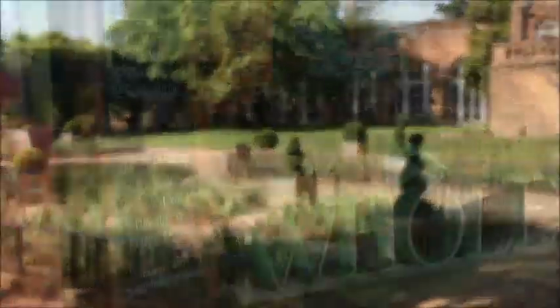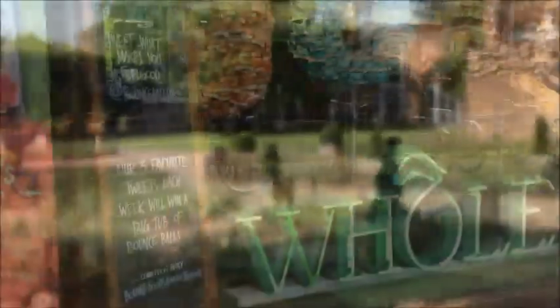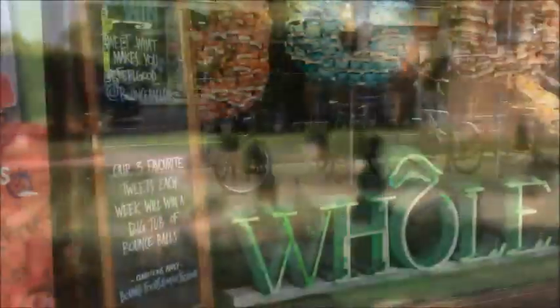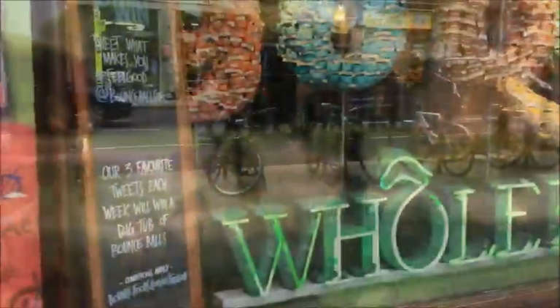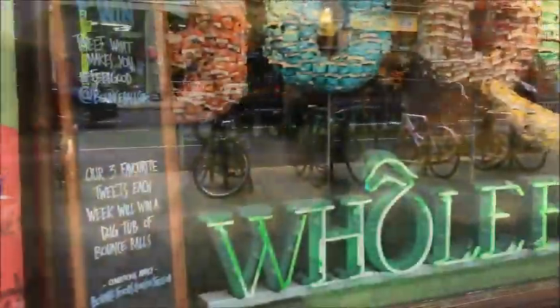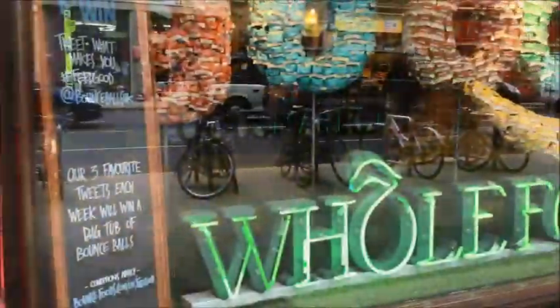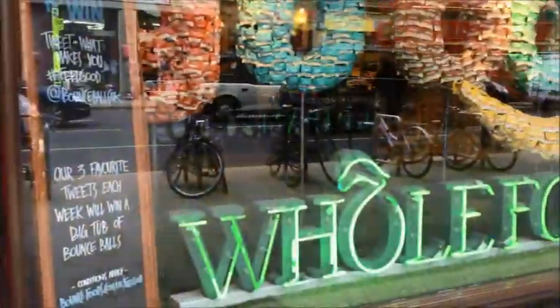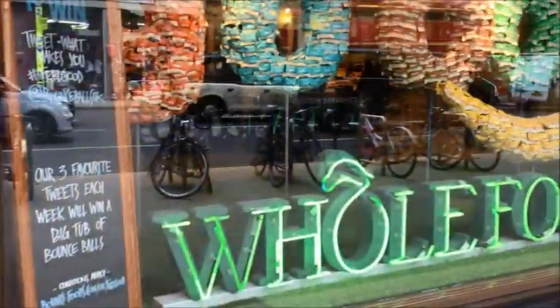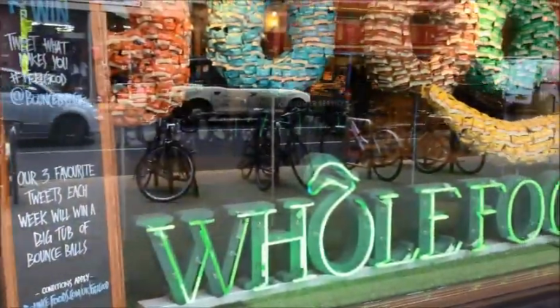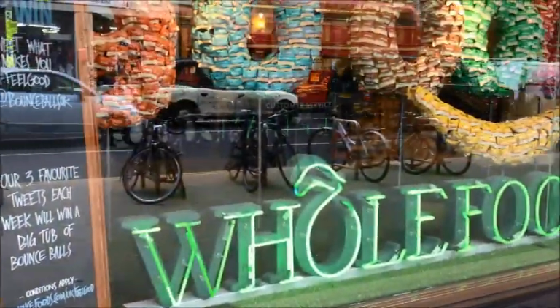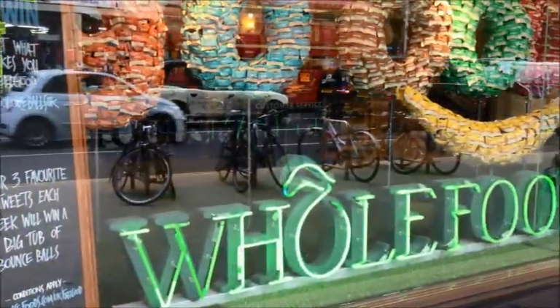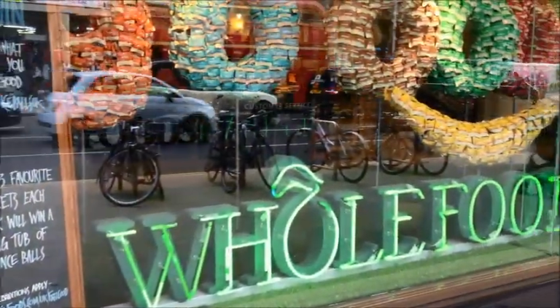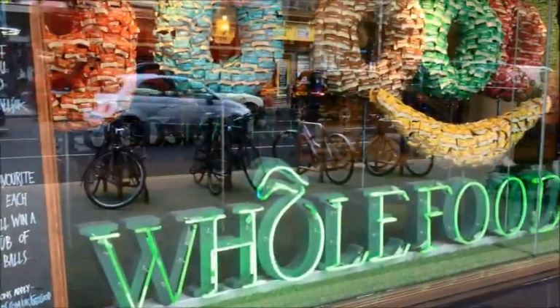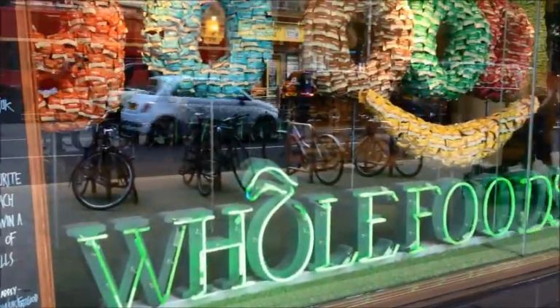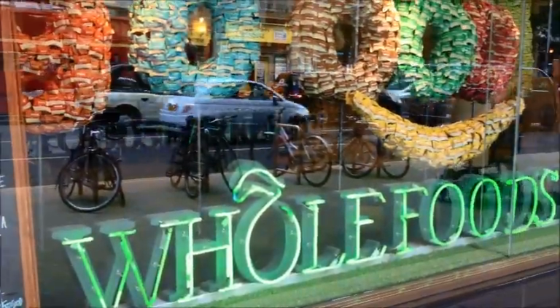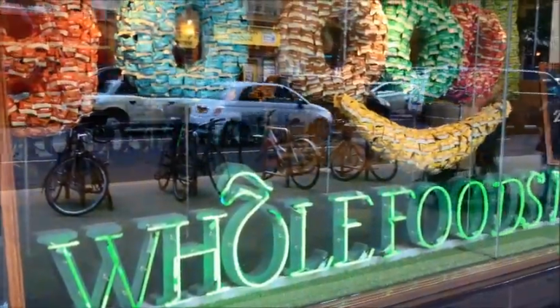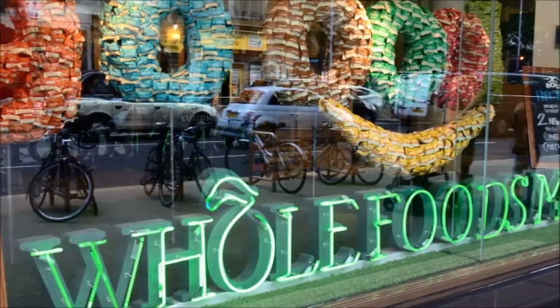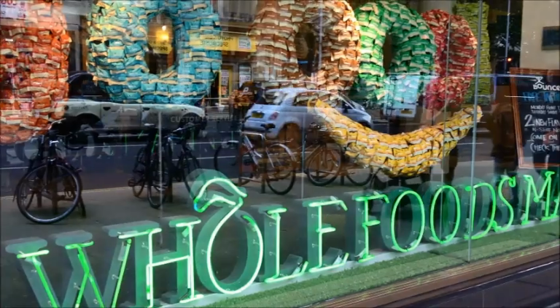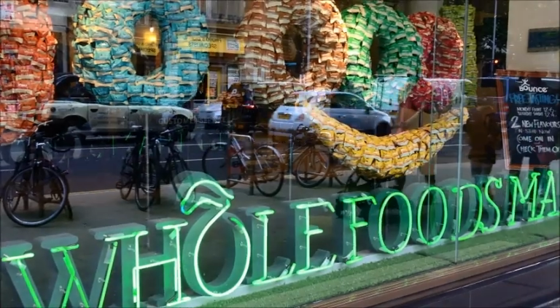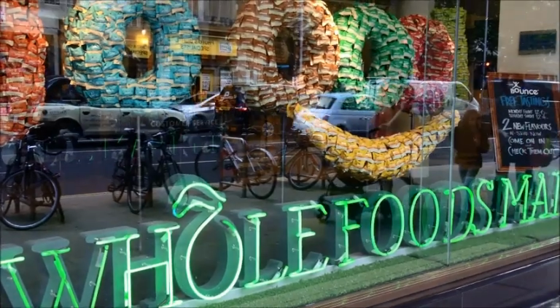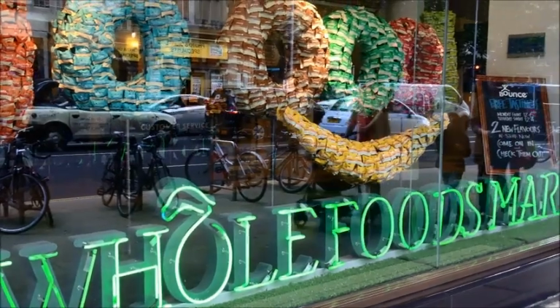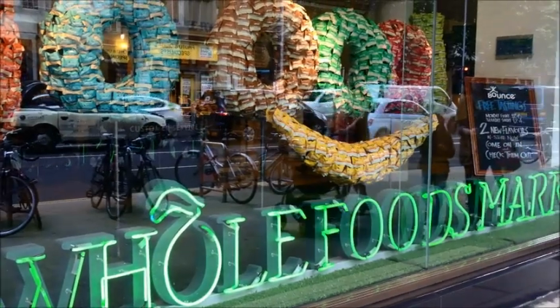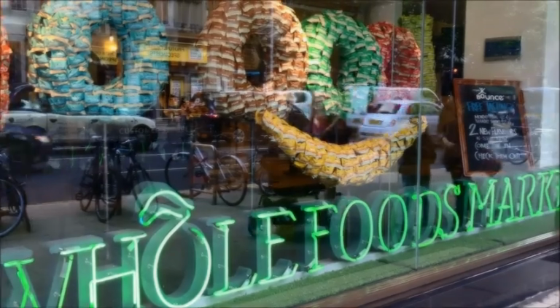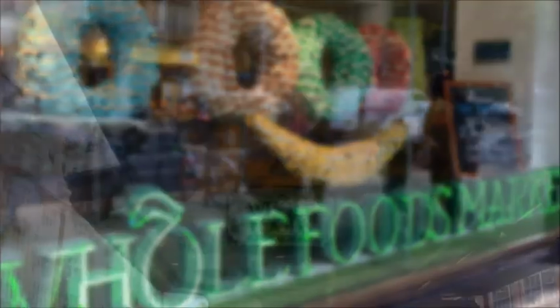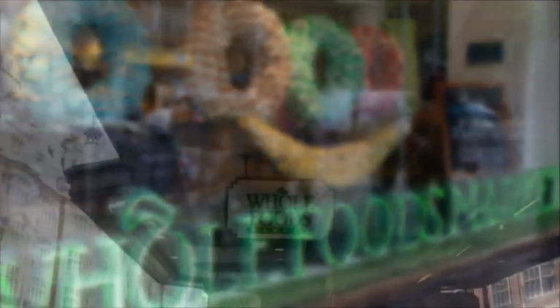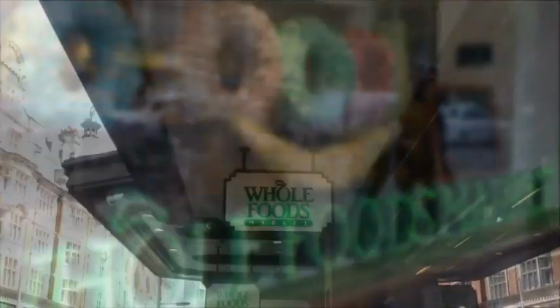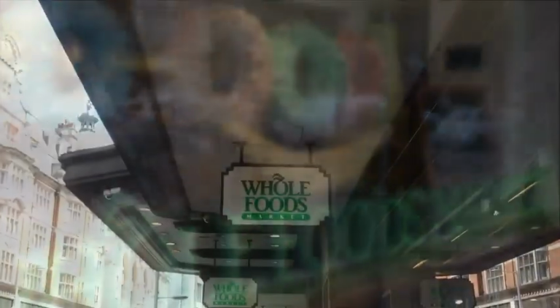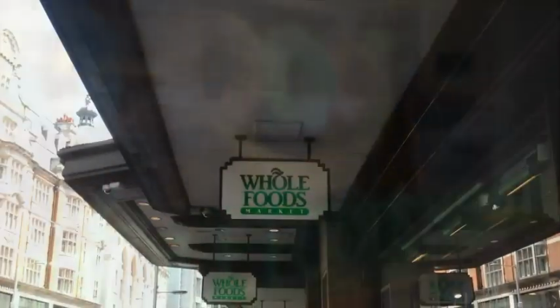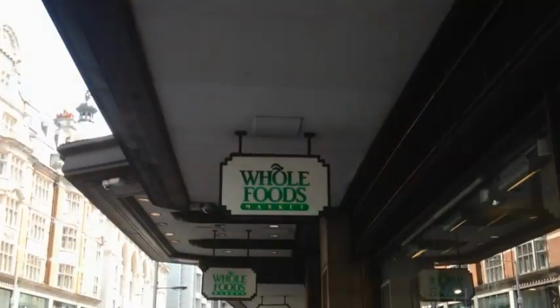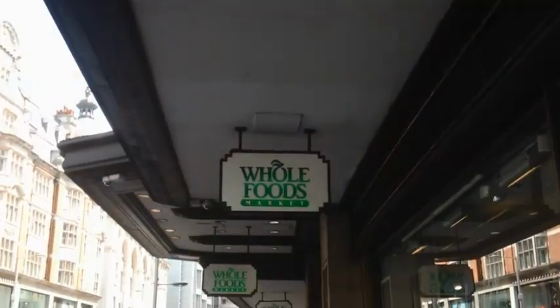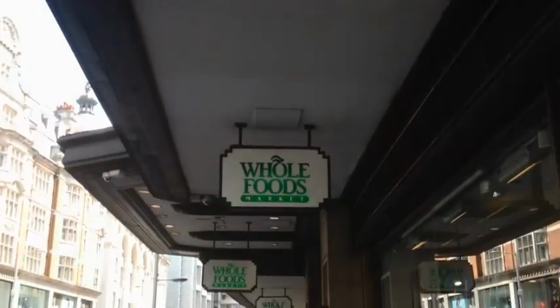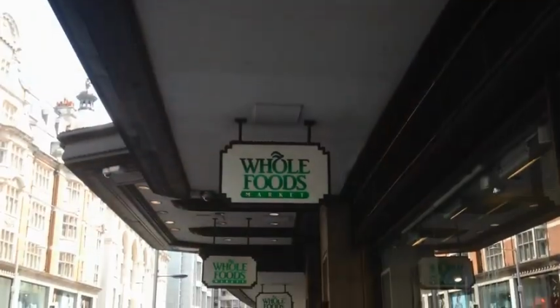Kensington High Street and its amenities, such as Whole Foods, Waitrose, and many restaurants and cafes, are on your doorstep.